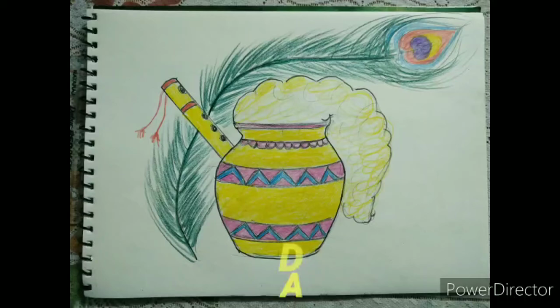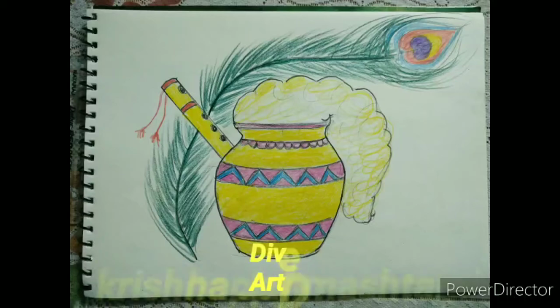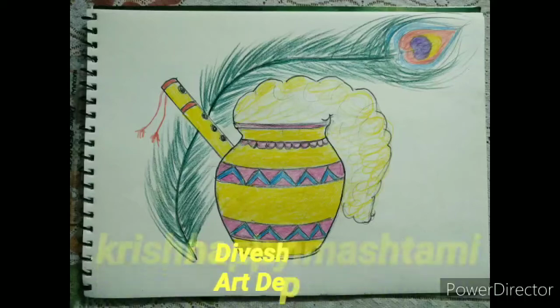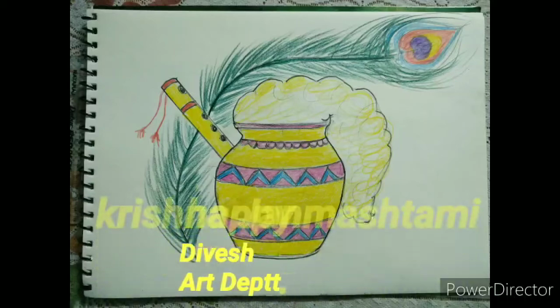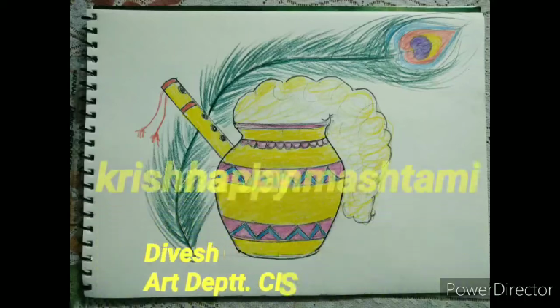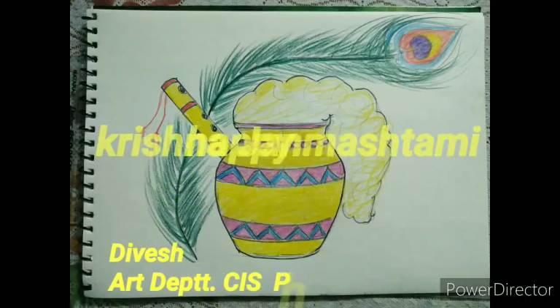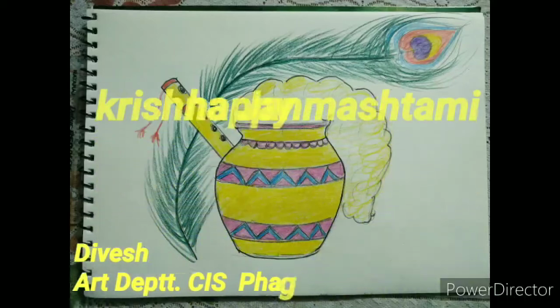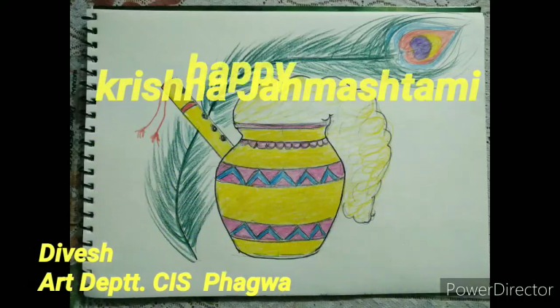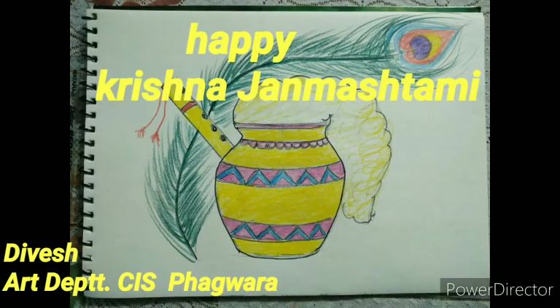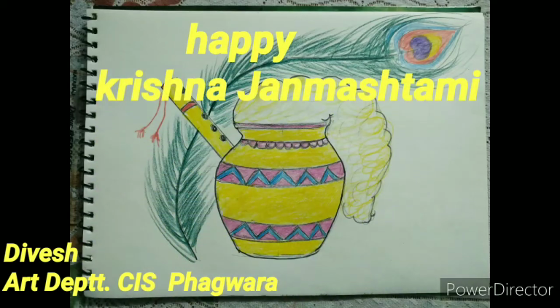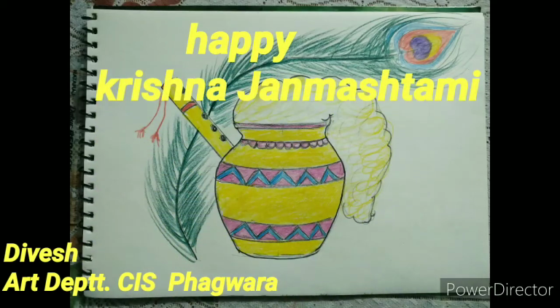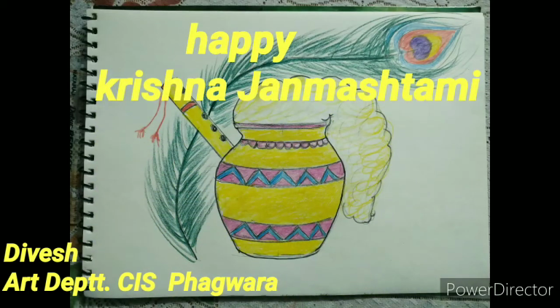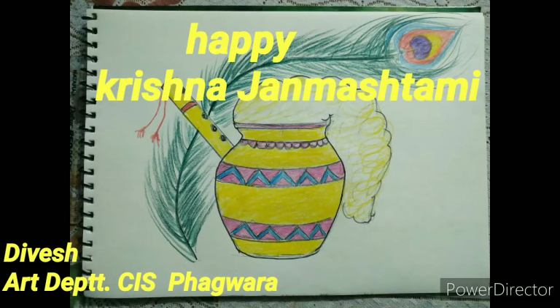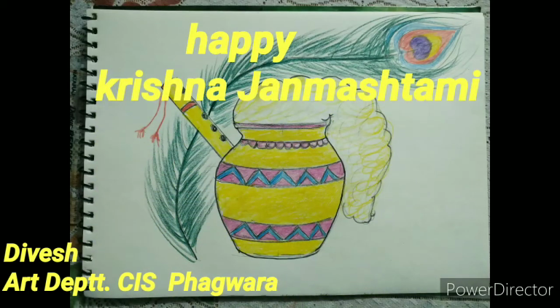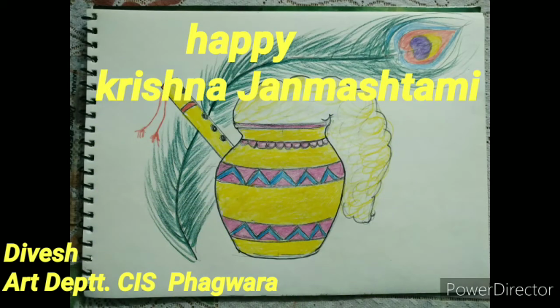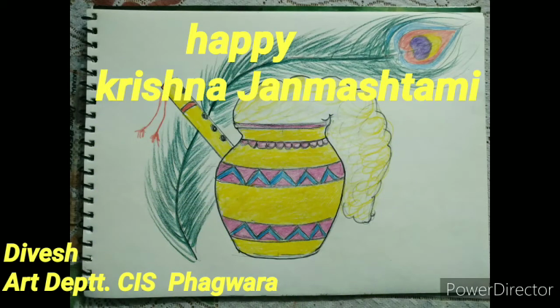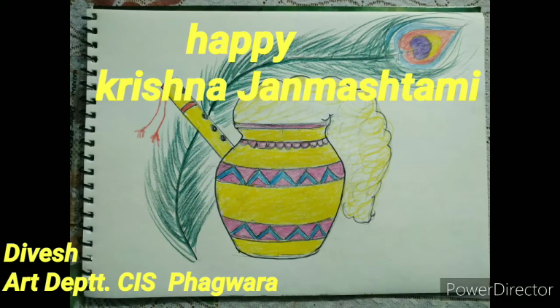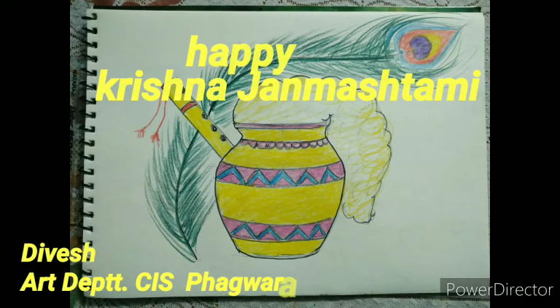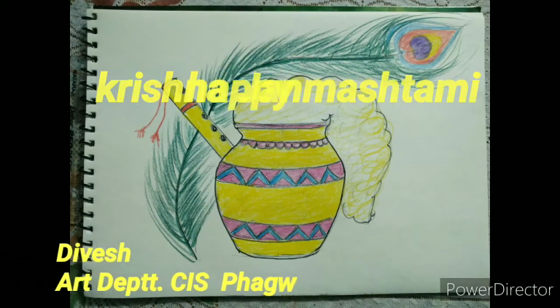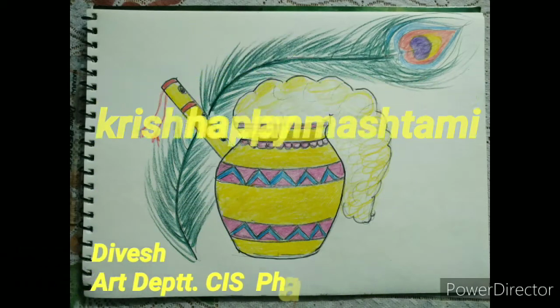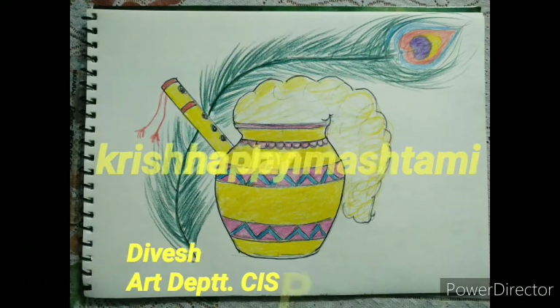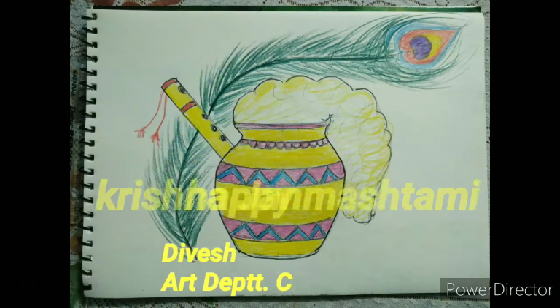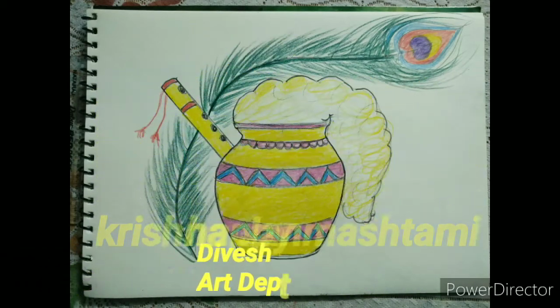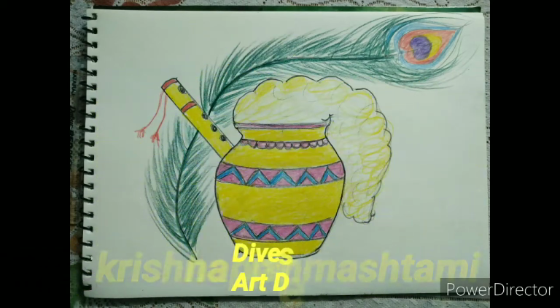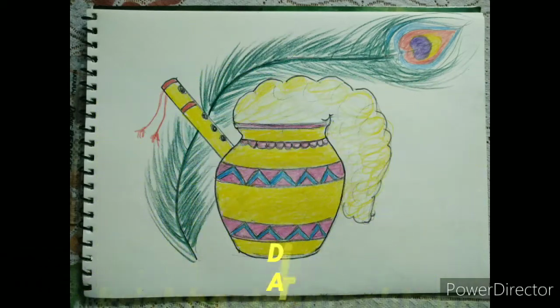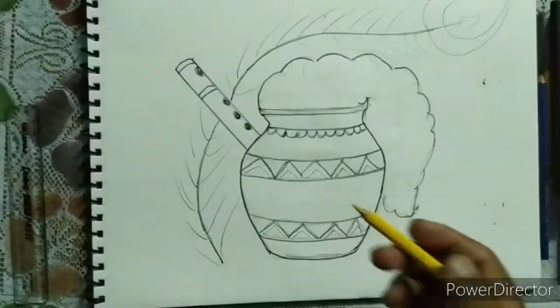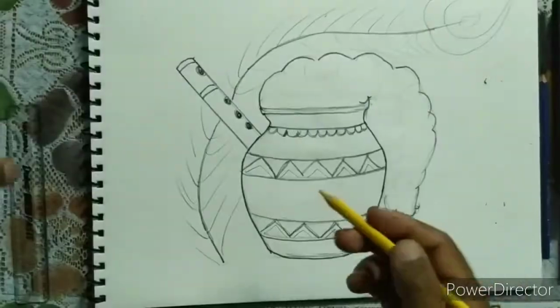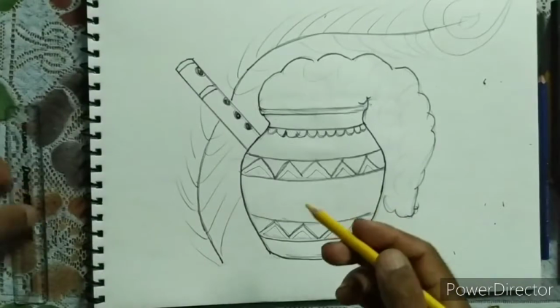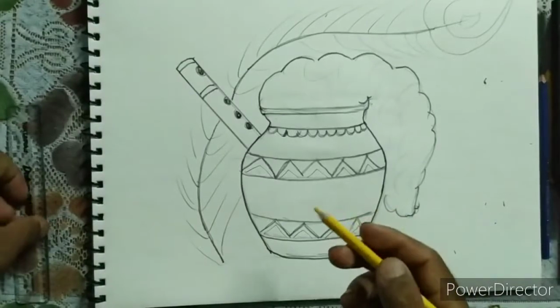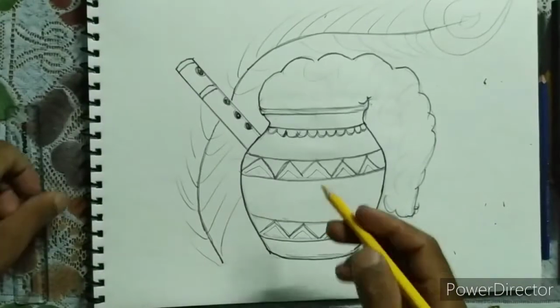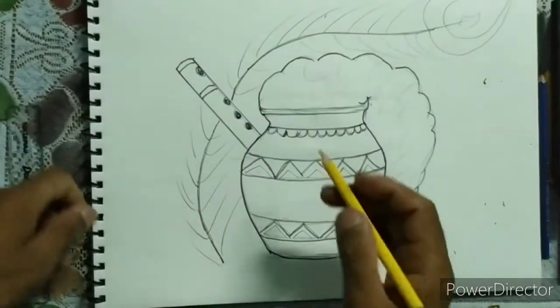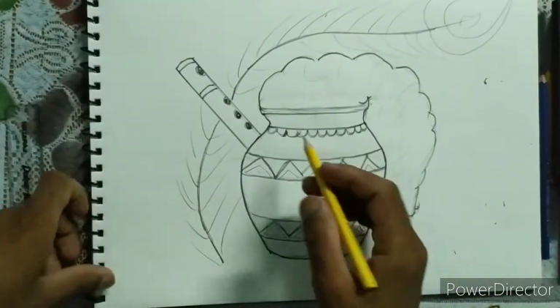Hello dear students, good morning. Today we will start our remaining topic: Krishna Janmashtami drawing.